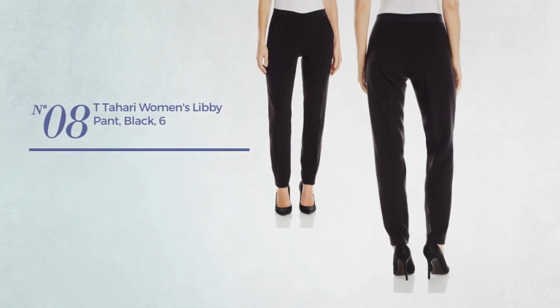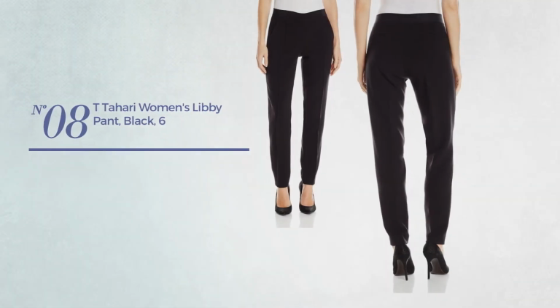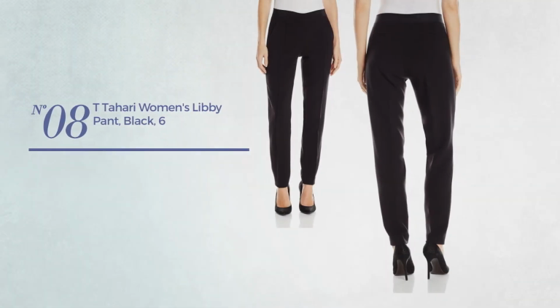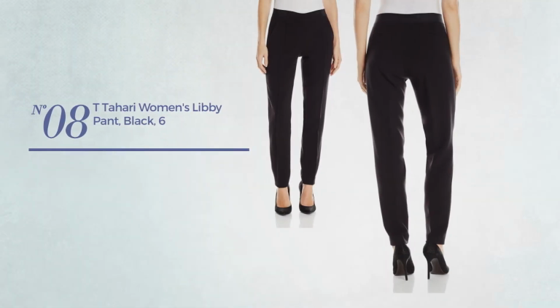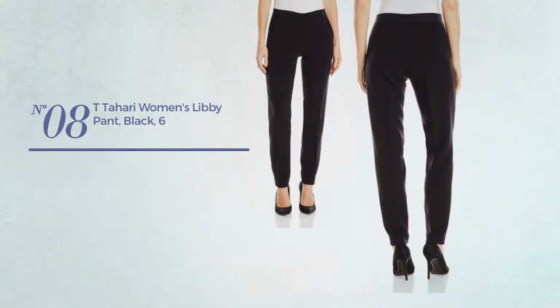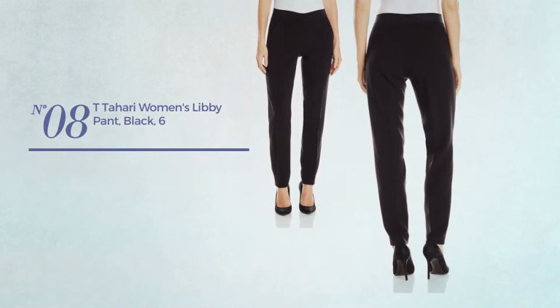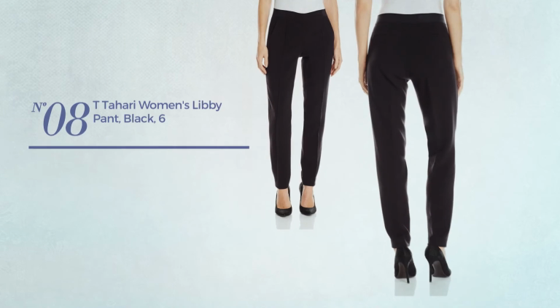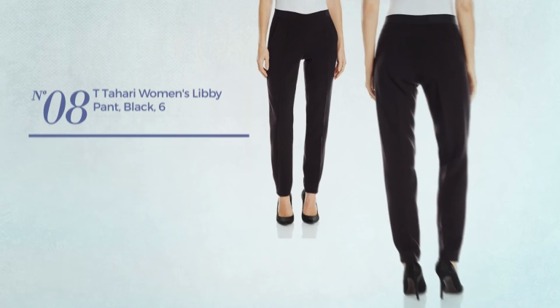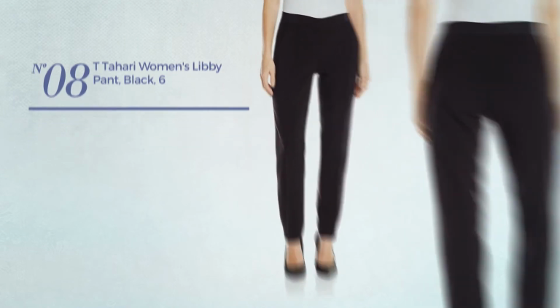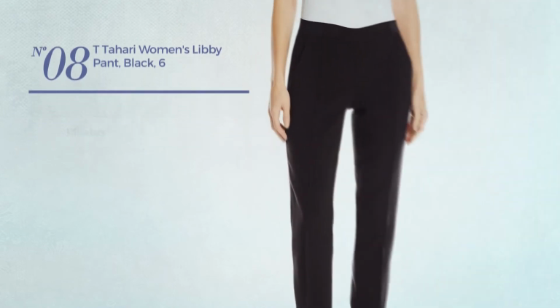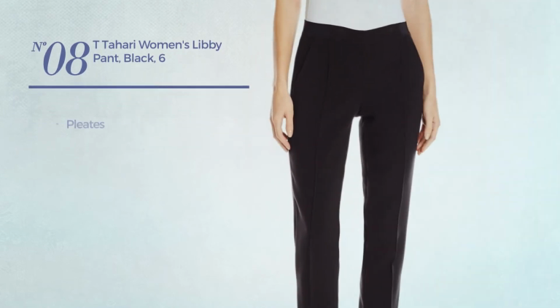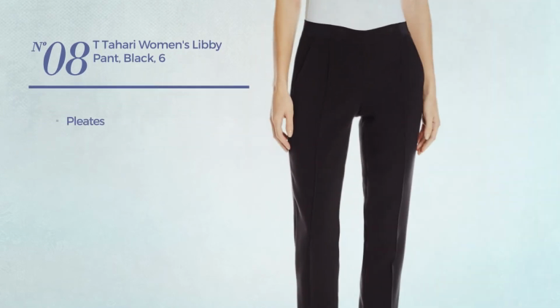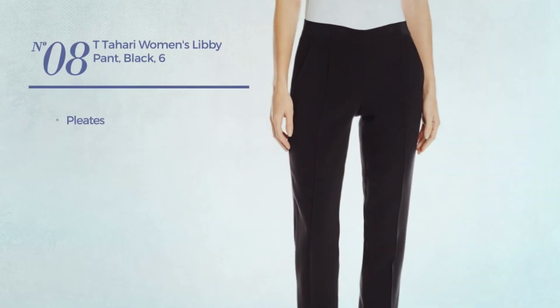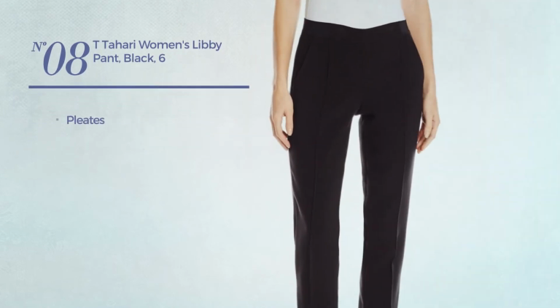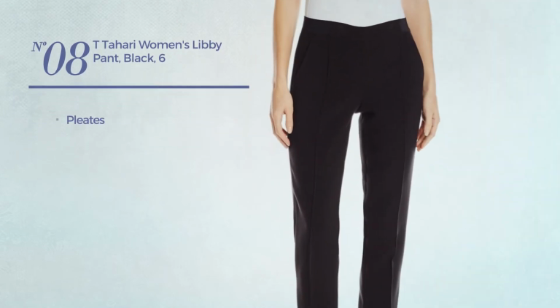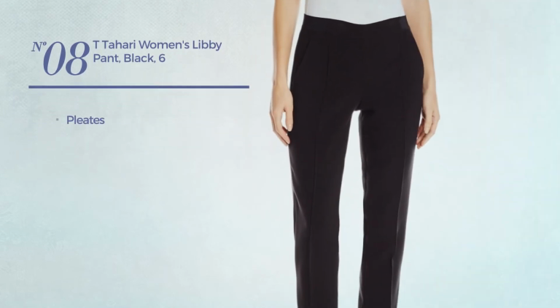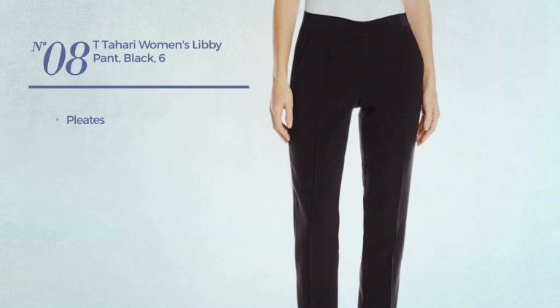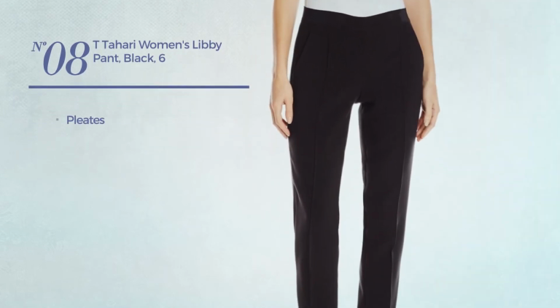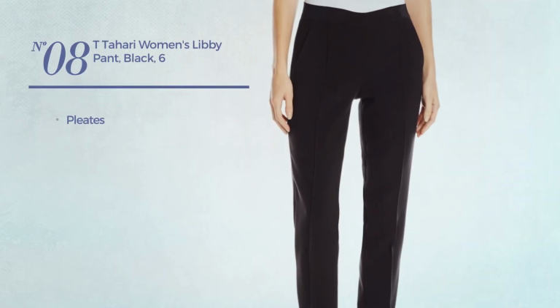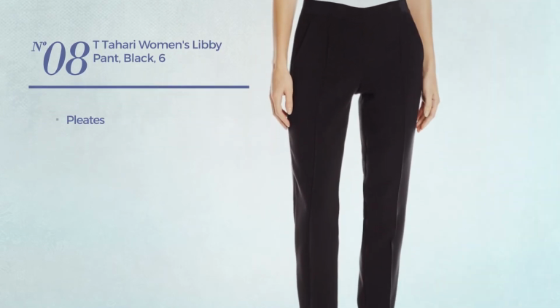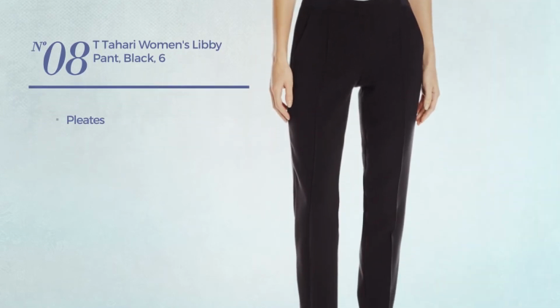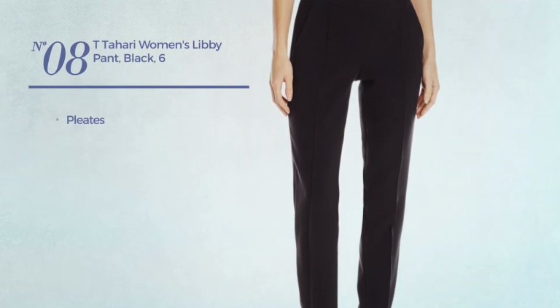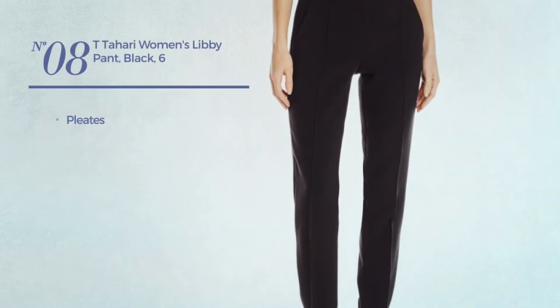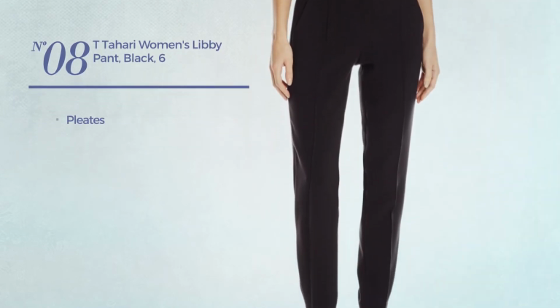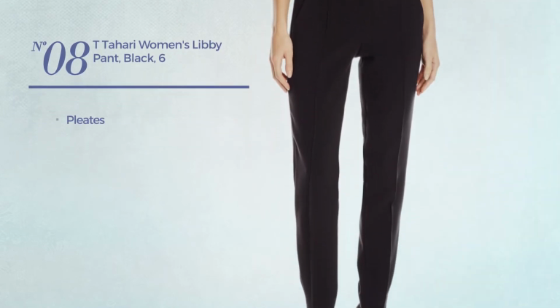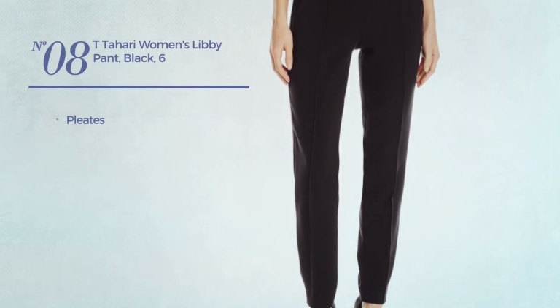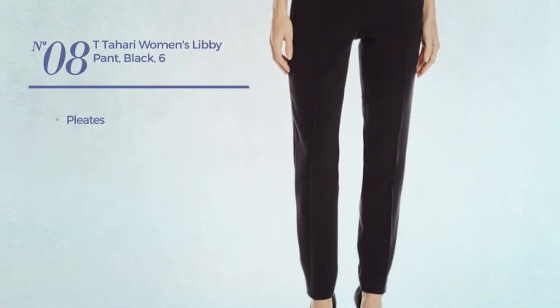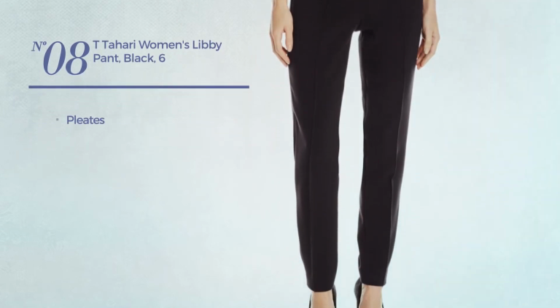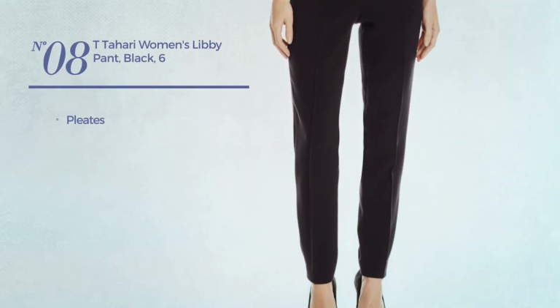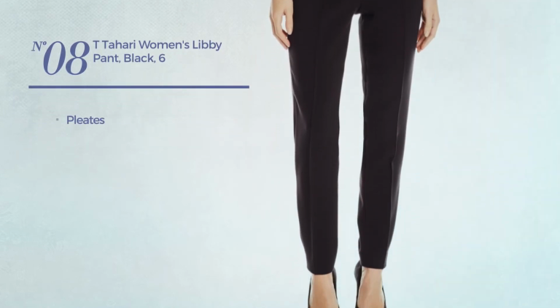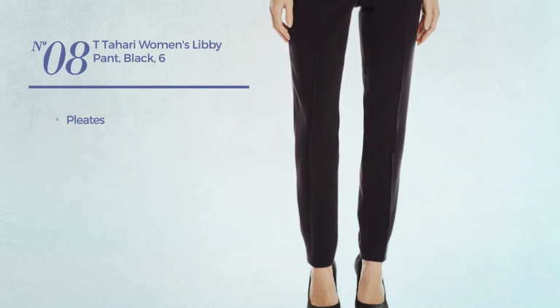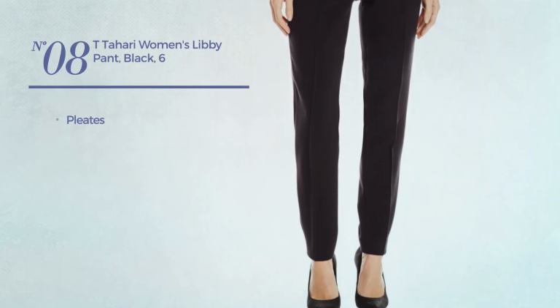Number 8, styled with pleats. Available exclusively in black color.